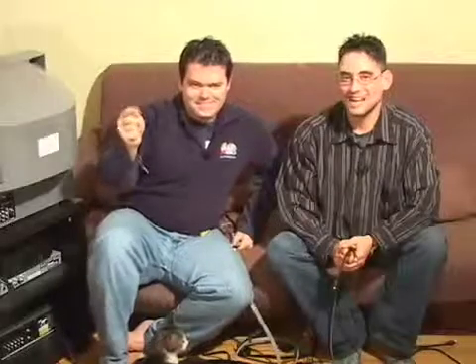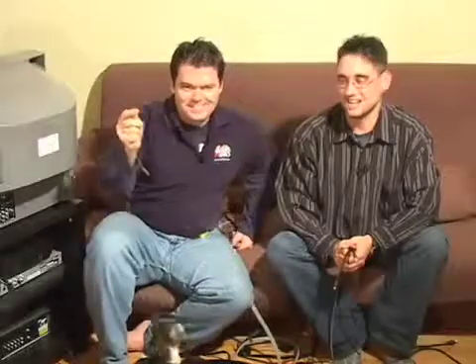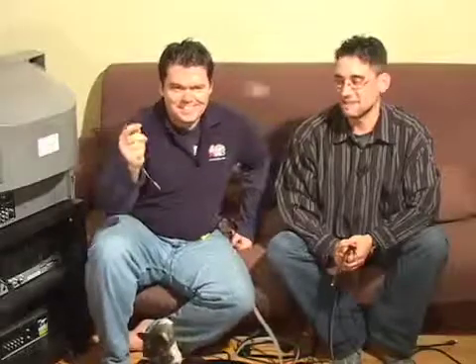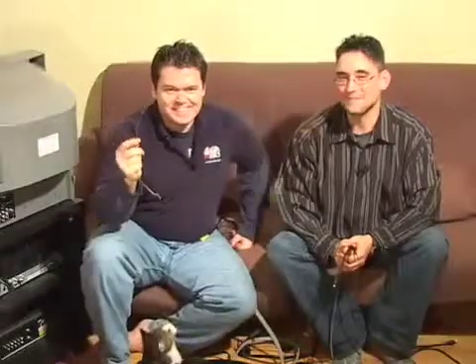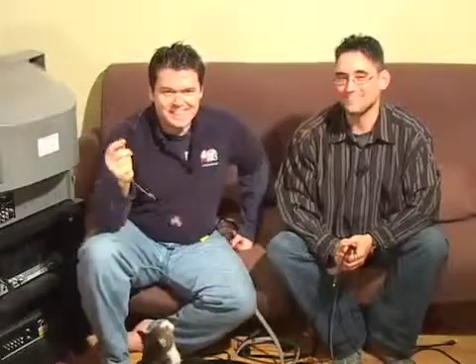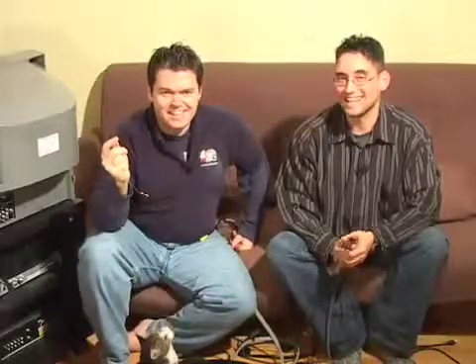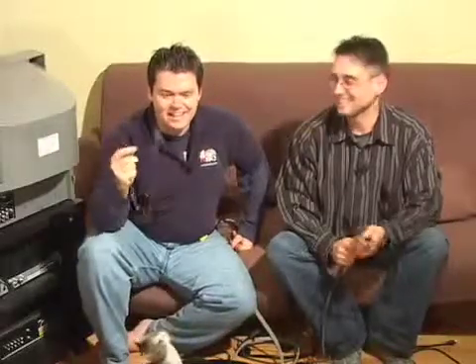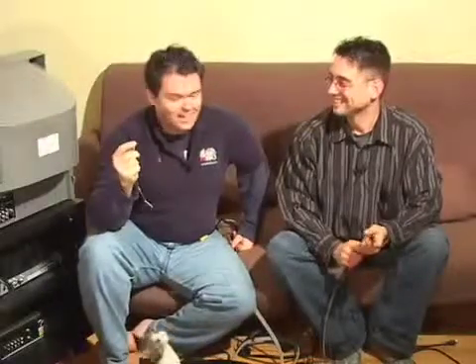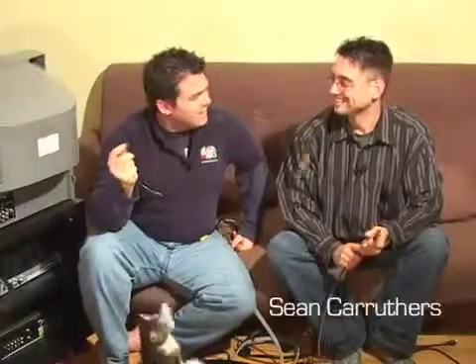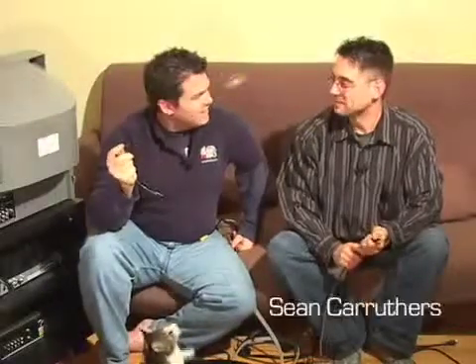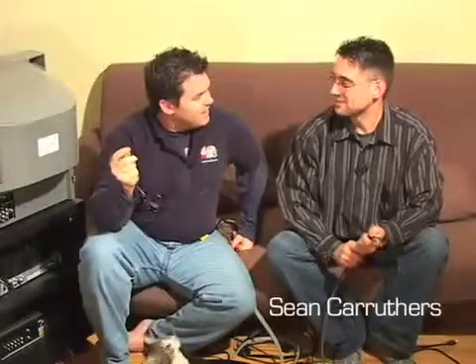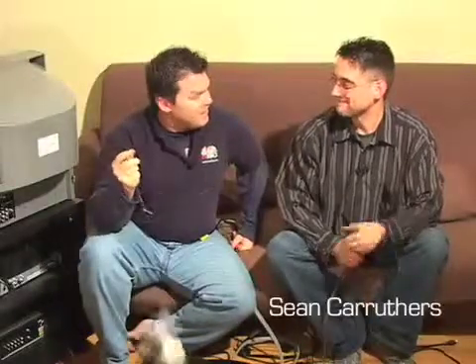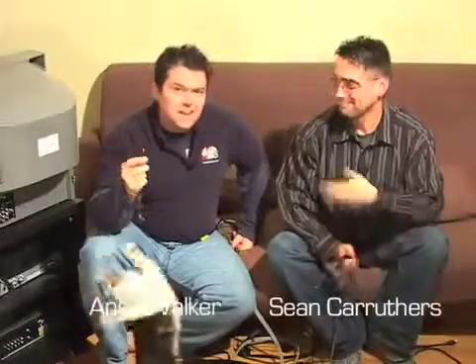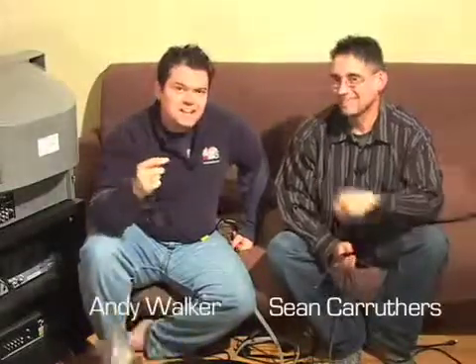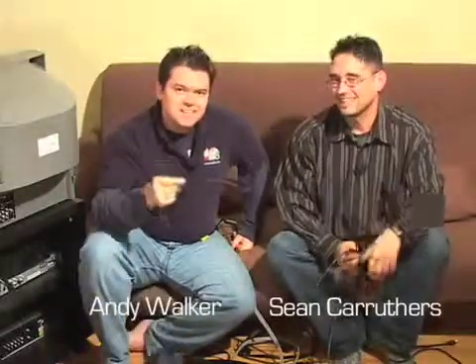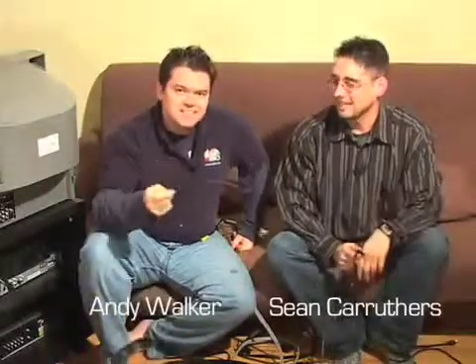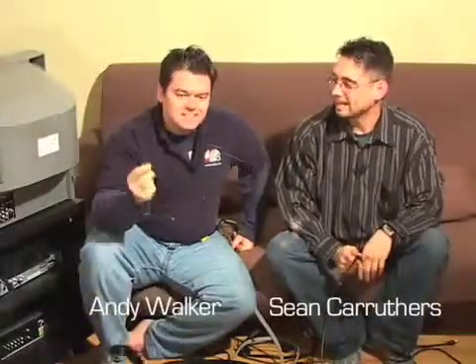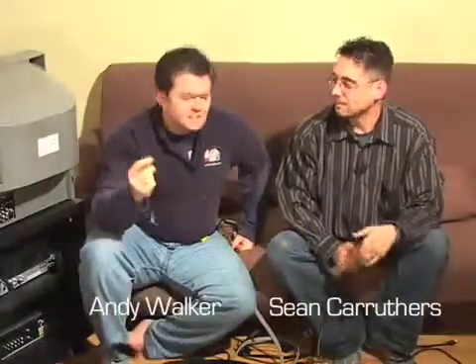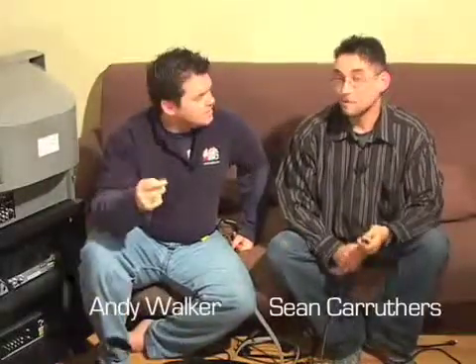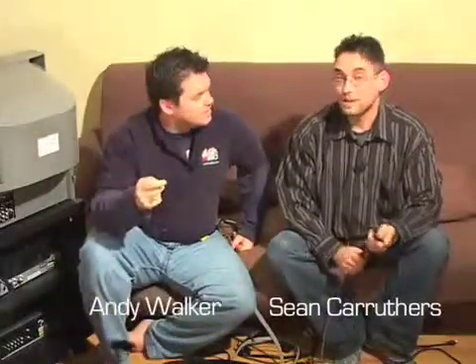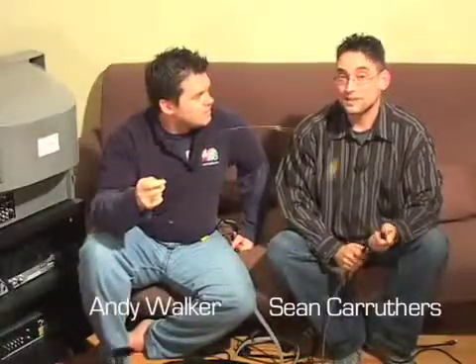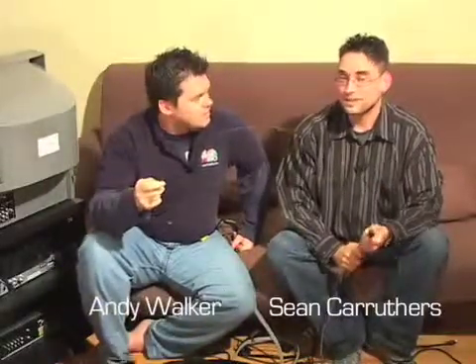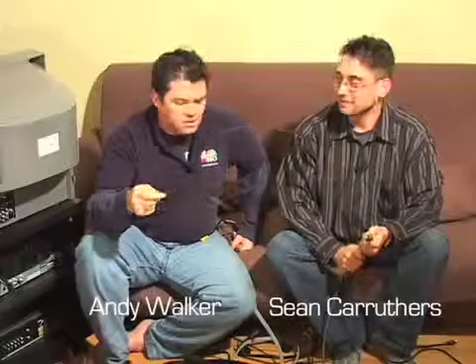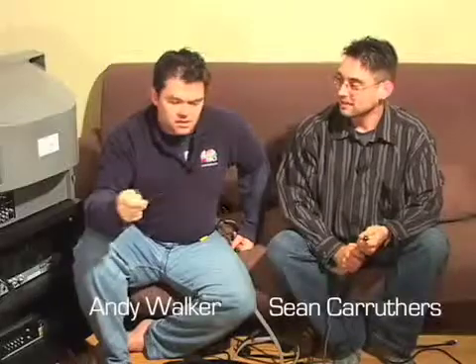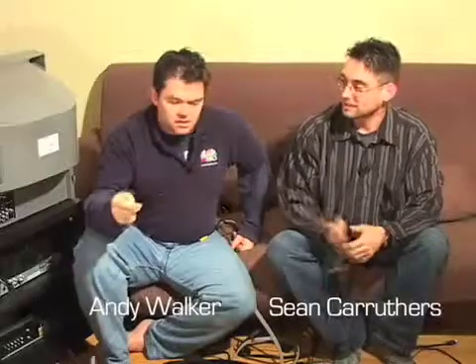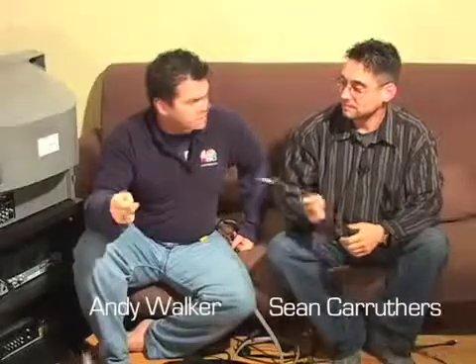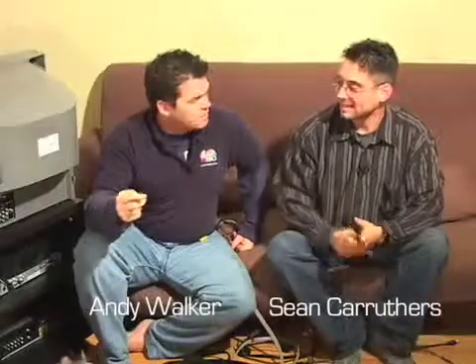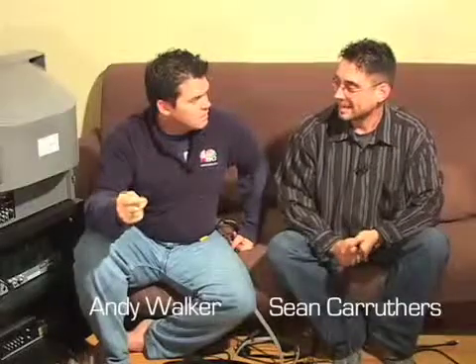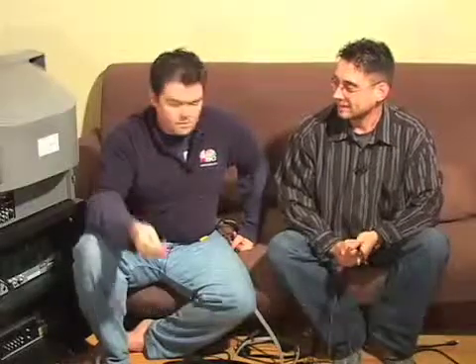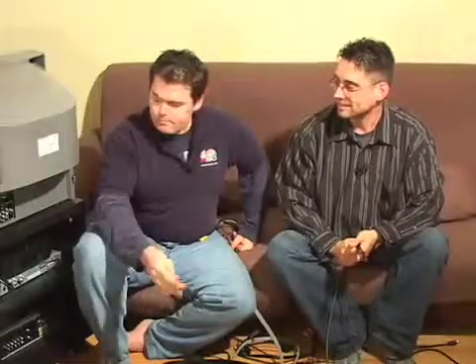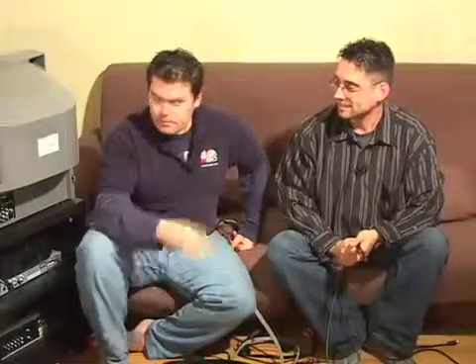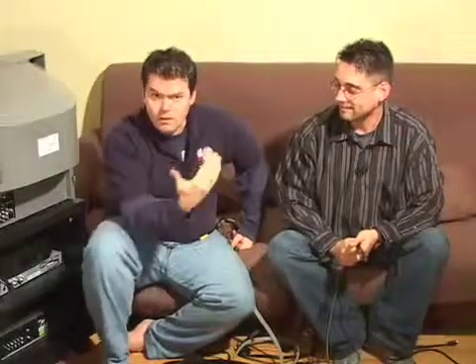Hey, welcome to Lab Rats. I'm Sean. And I'm Andy. Welcome to the Wired Edition. You may see beside Andy here, he's got a television.